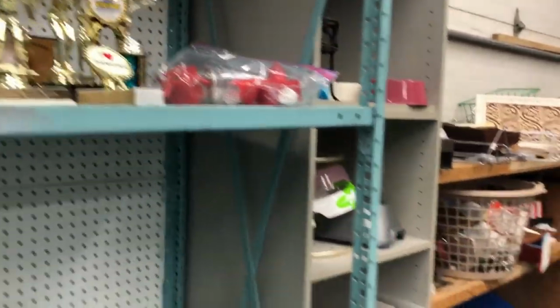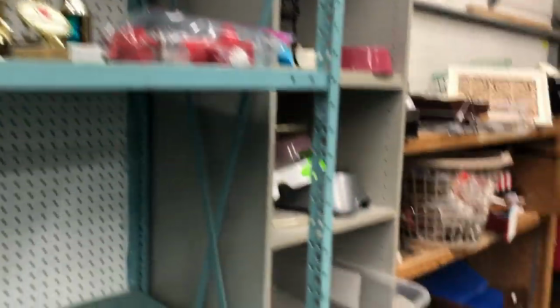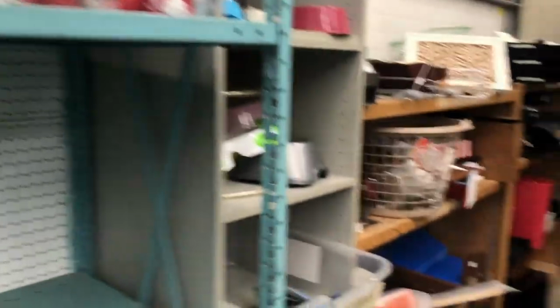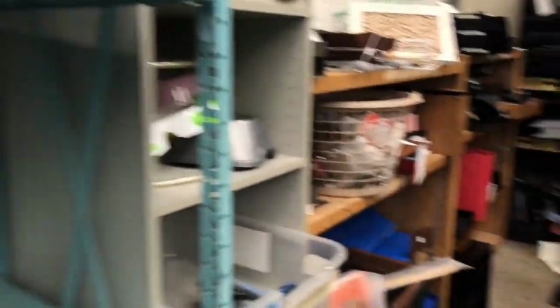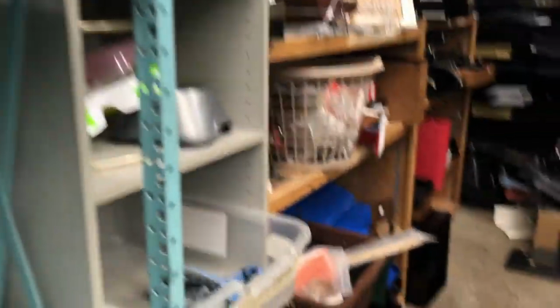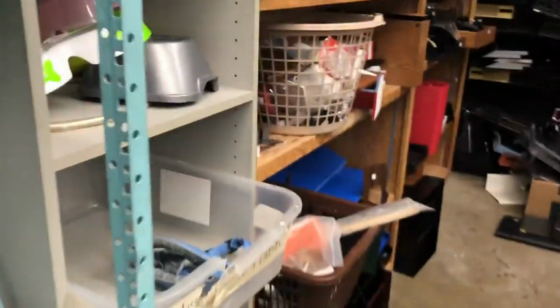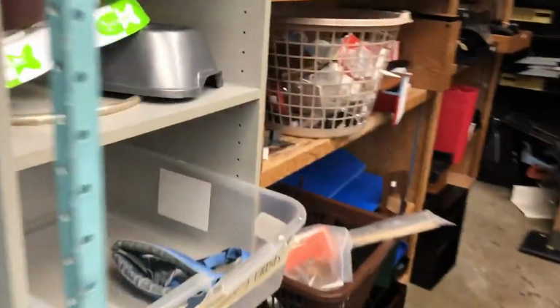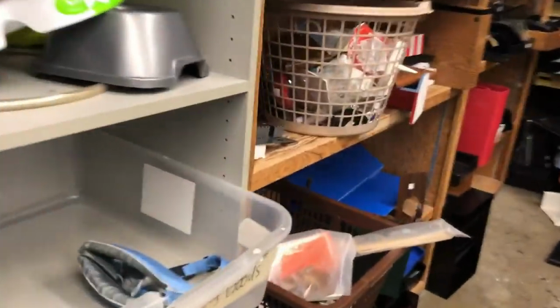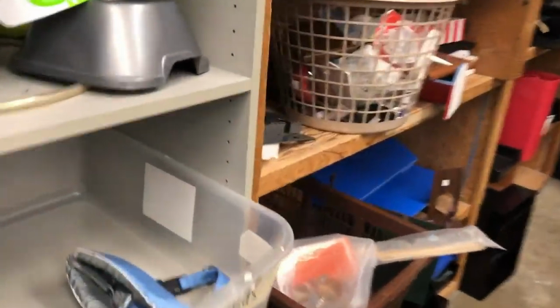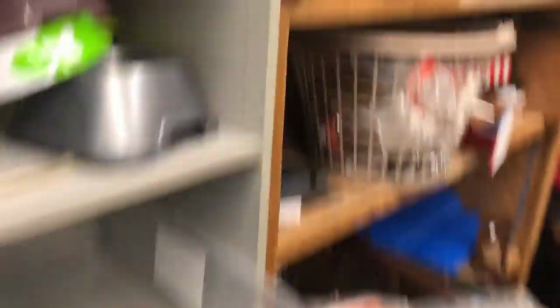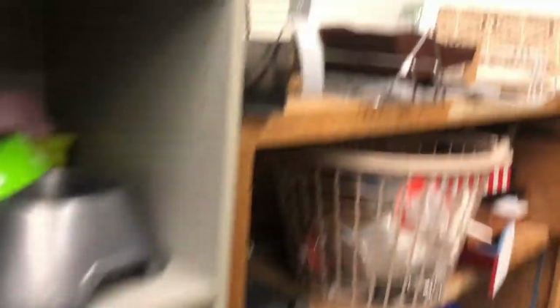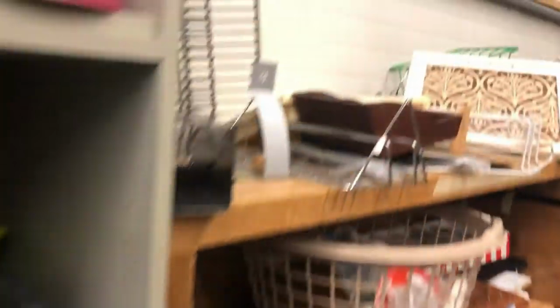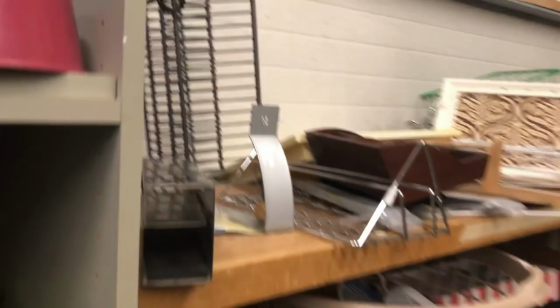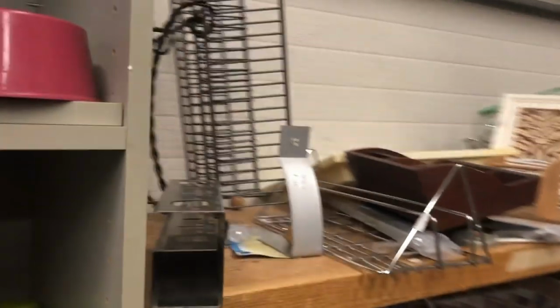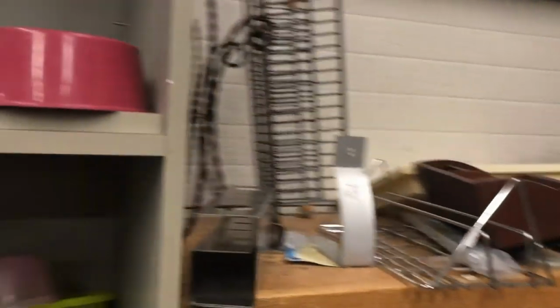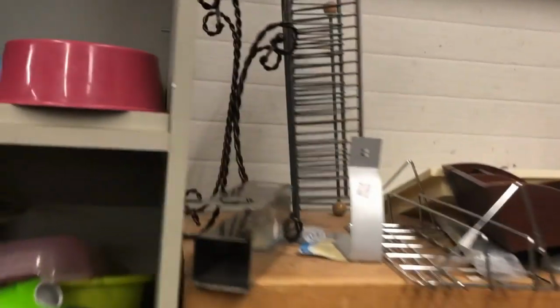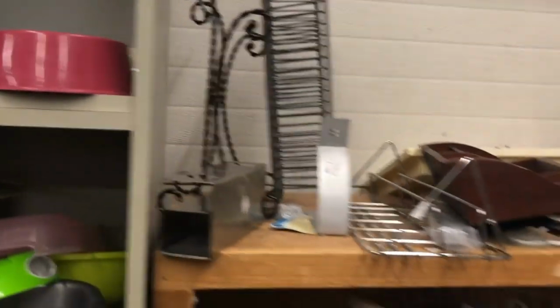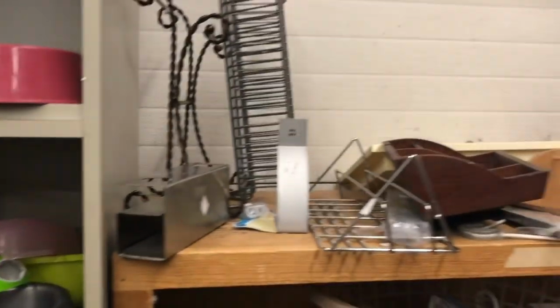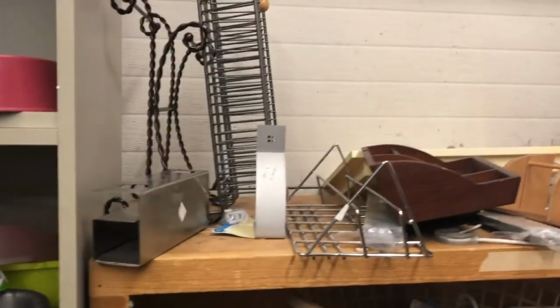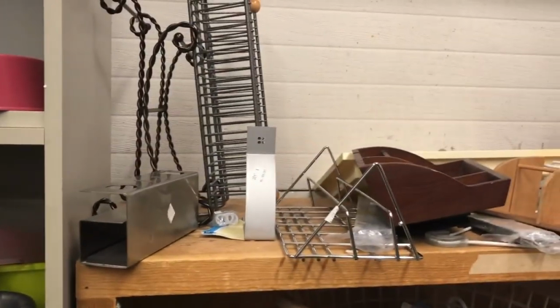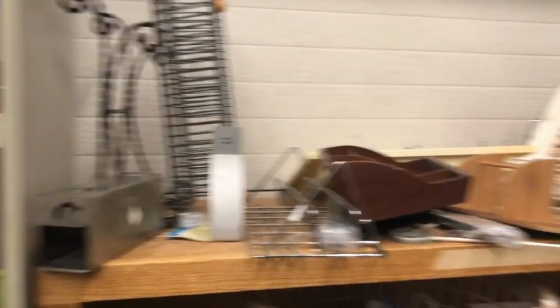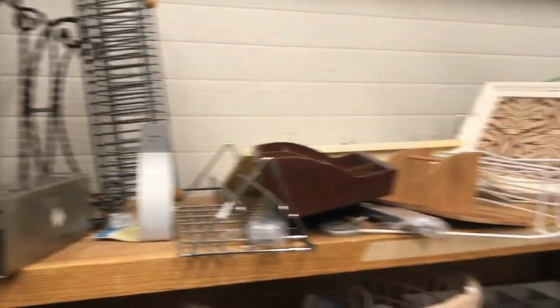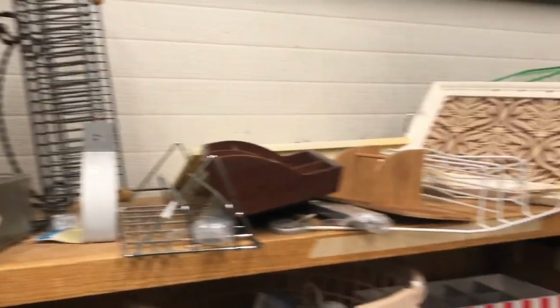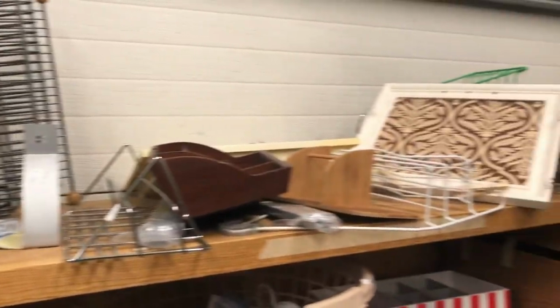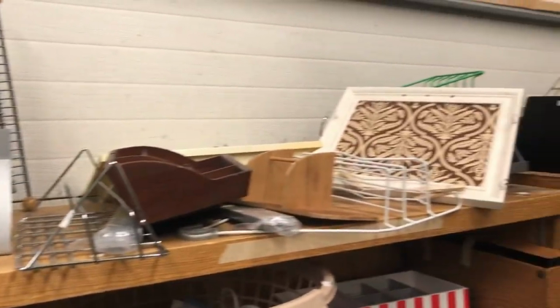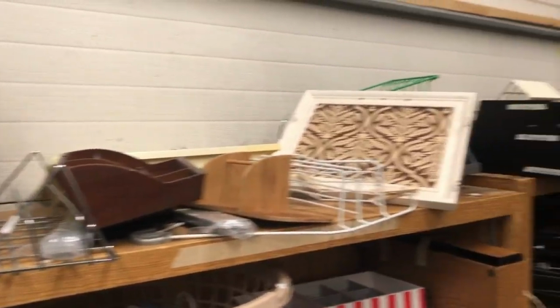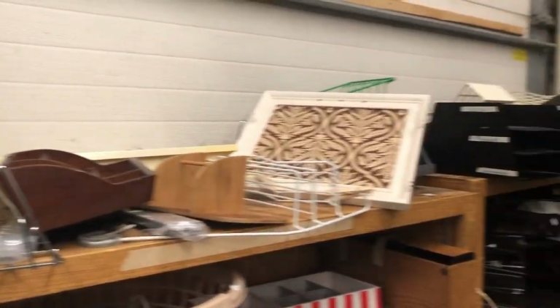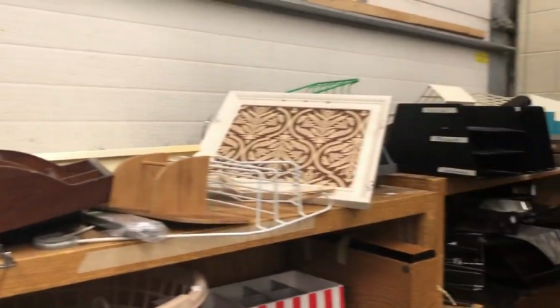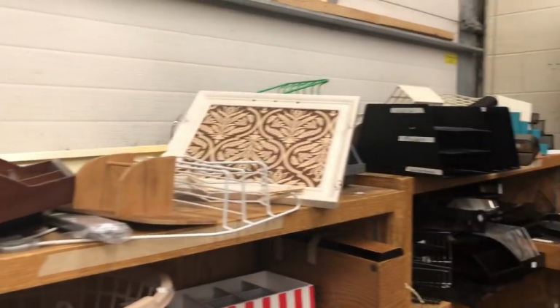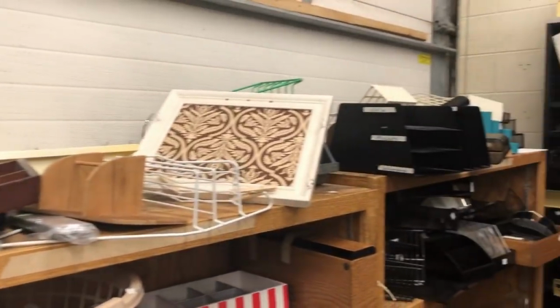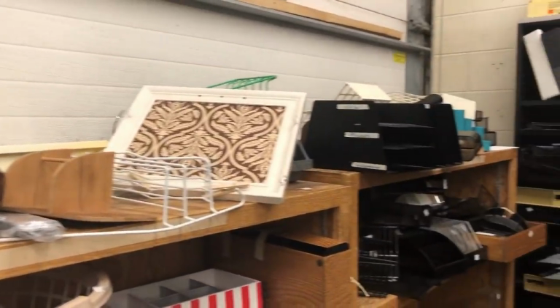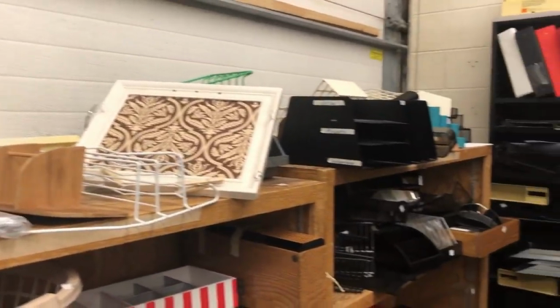There are also wooden baskets, organizers, office supplies, and wooden frames.